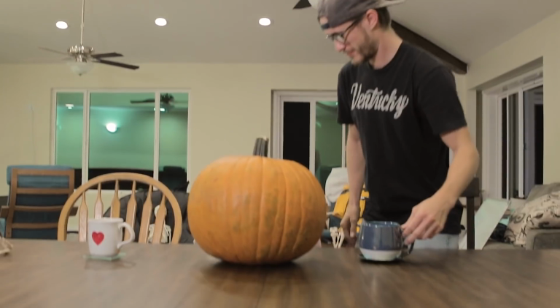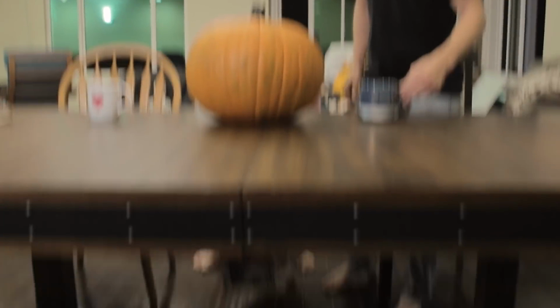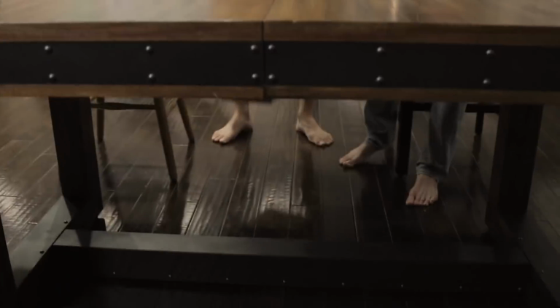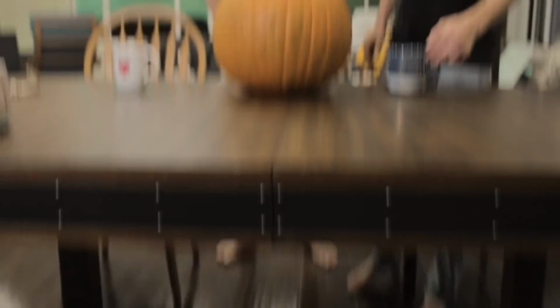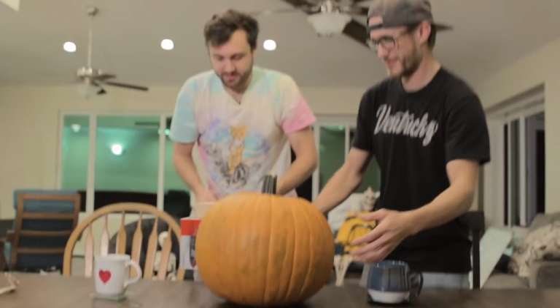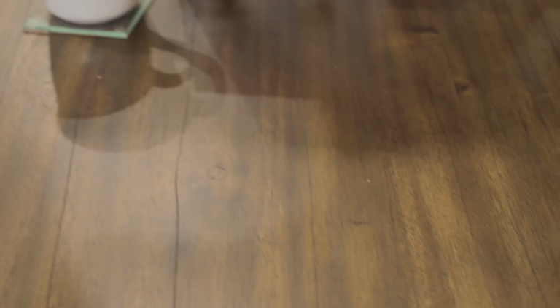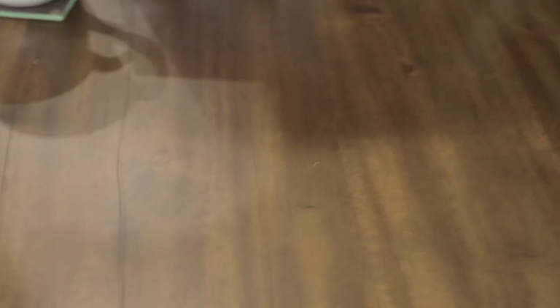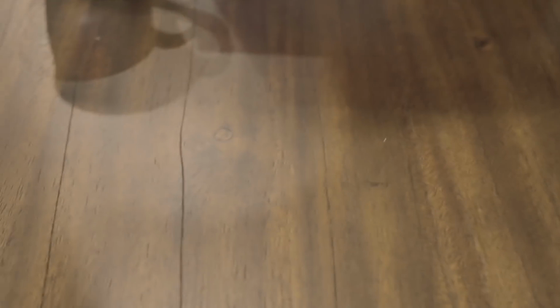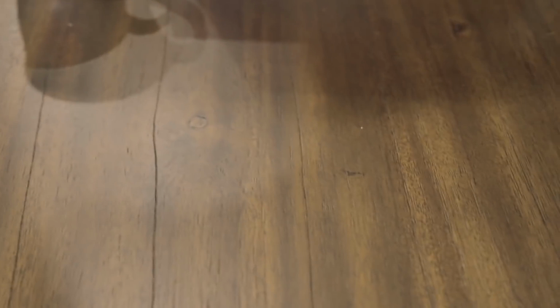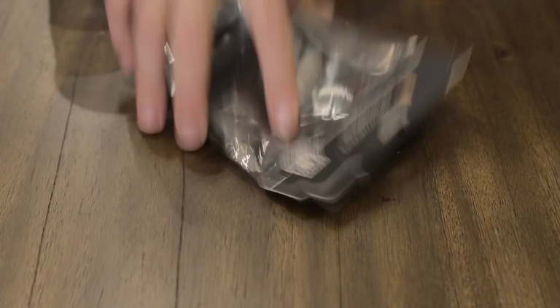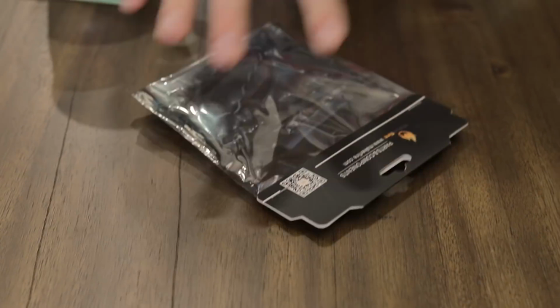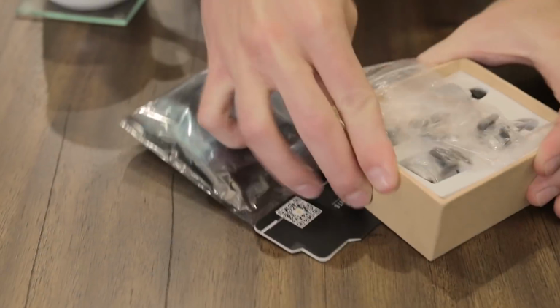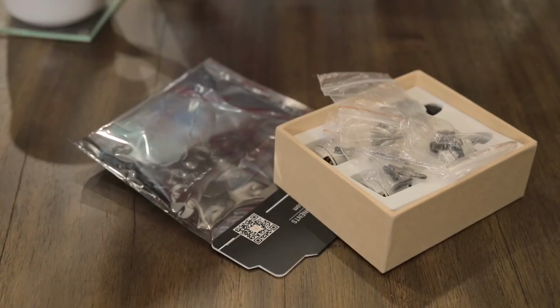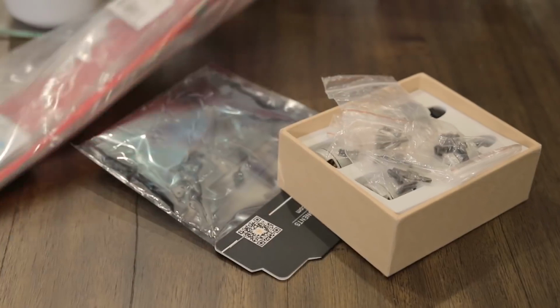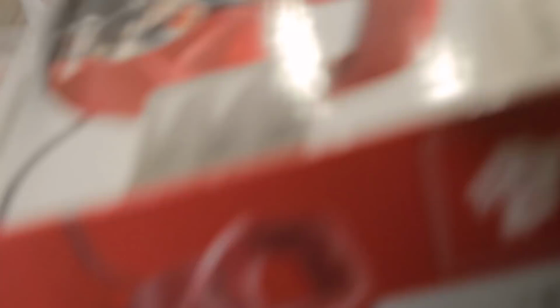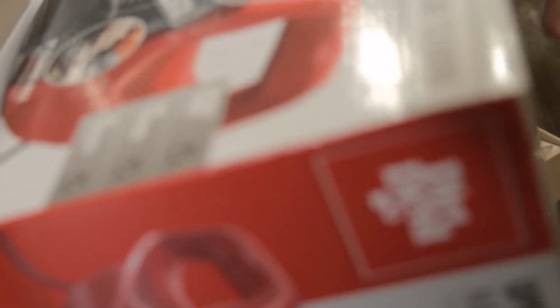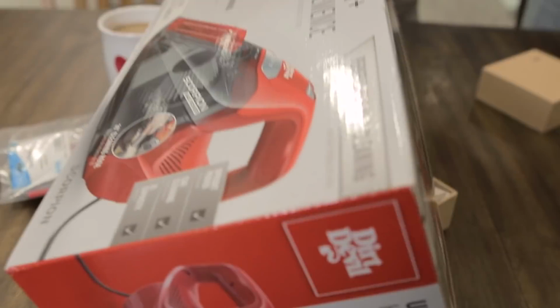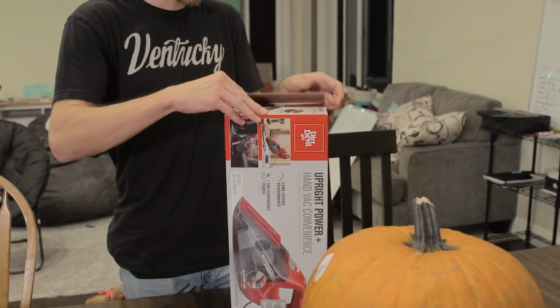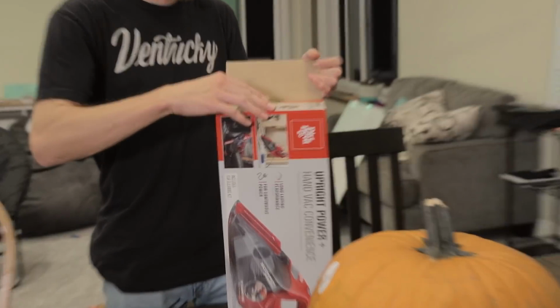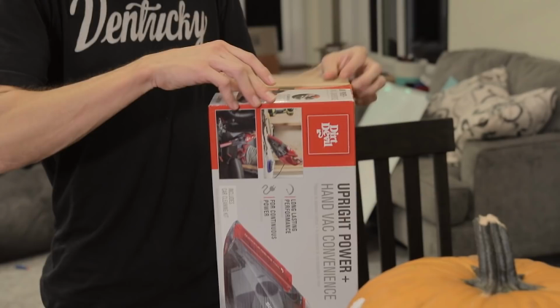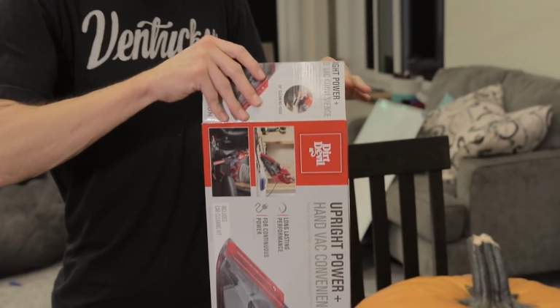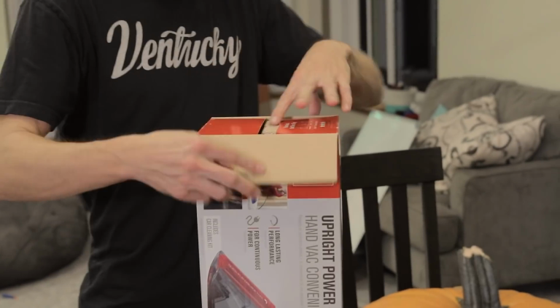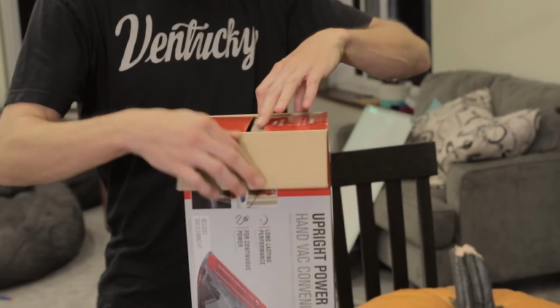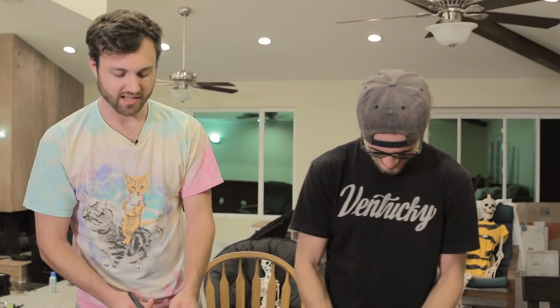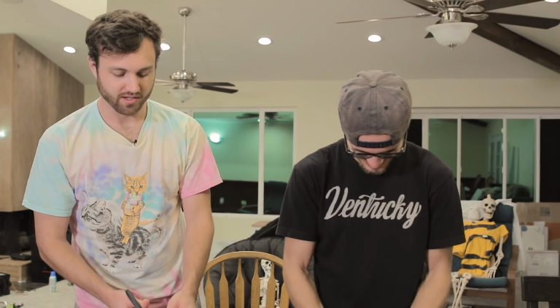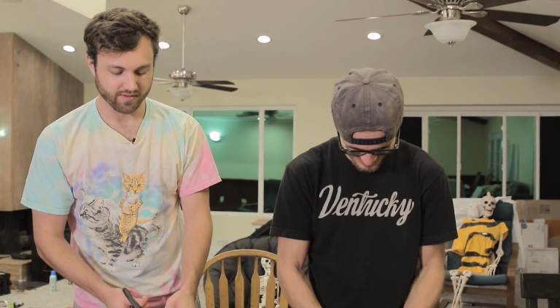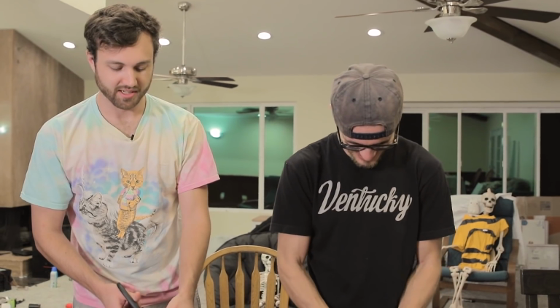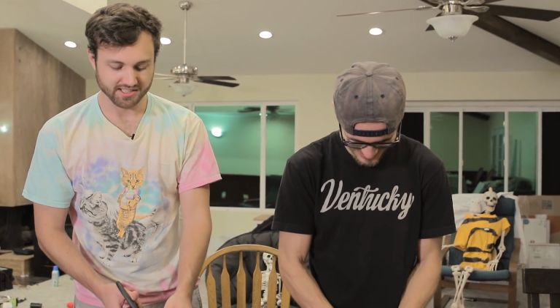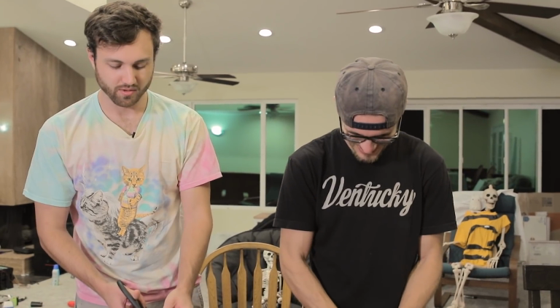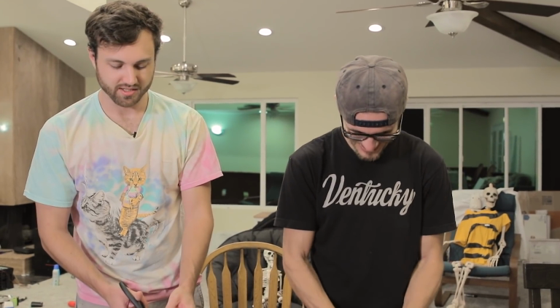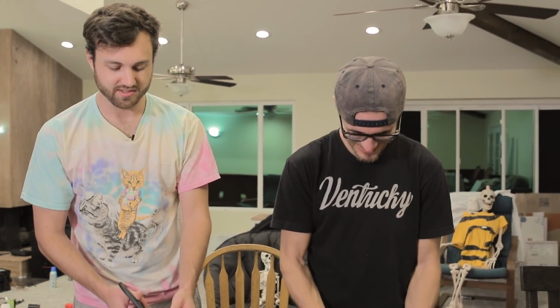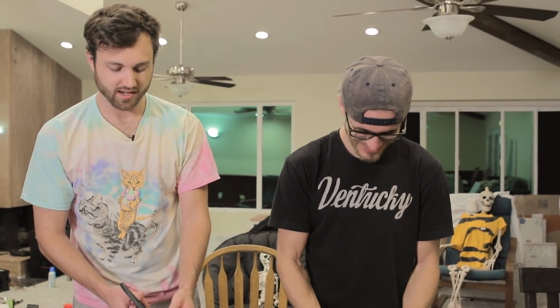Here are our other ingredients: spin controller, motor, propeller, and a vacuum cleaner. This isn't the cheapest vacuum we could find because I didn't want it to suck.